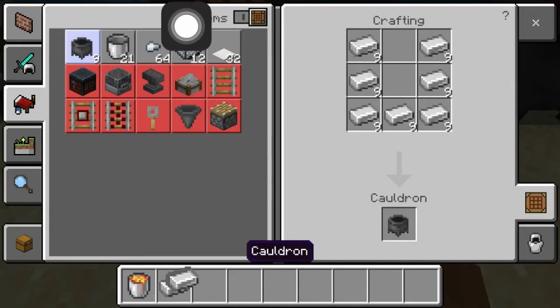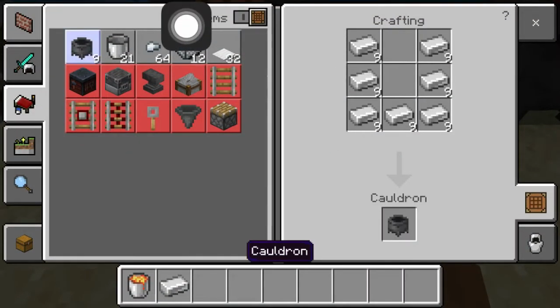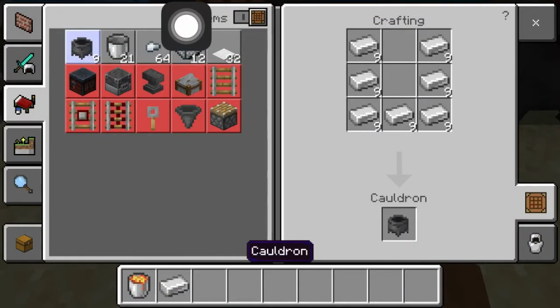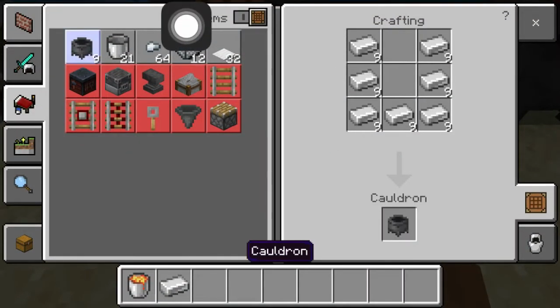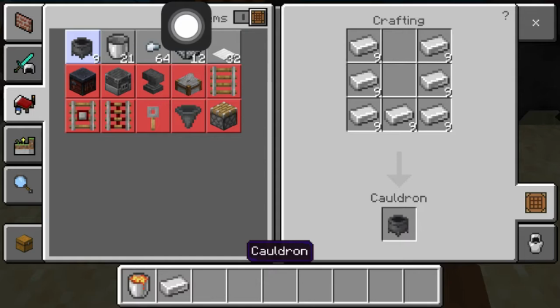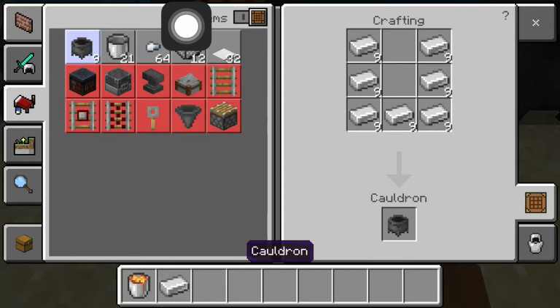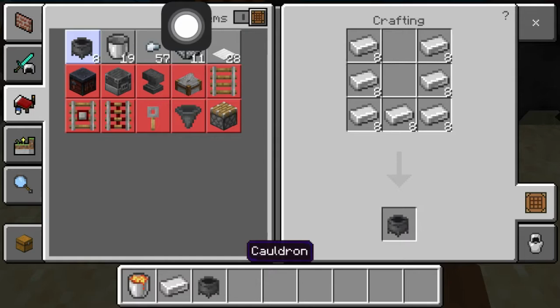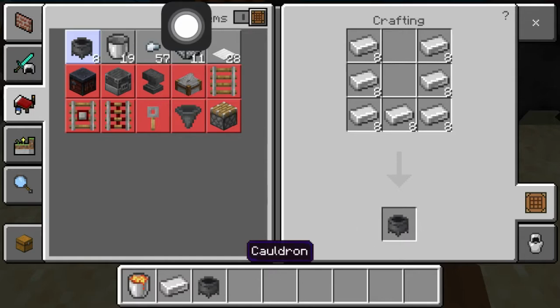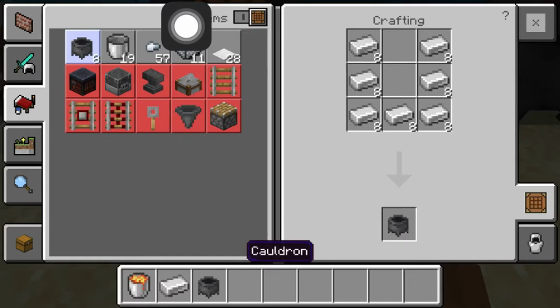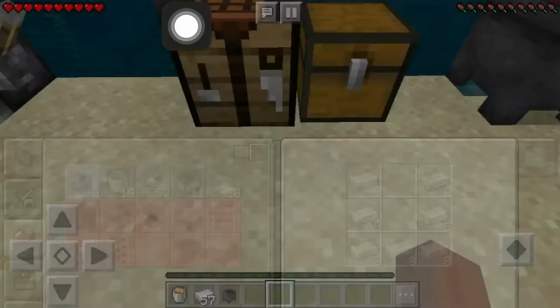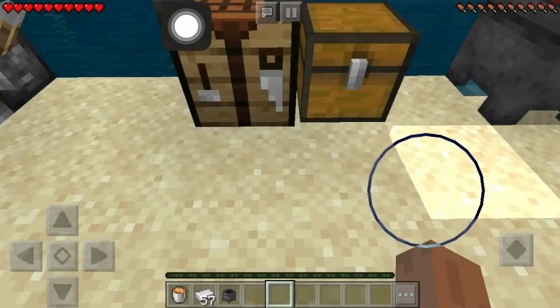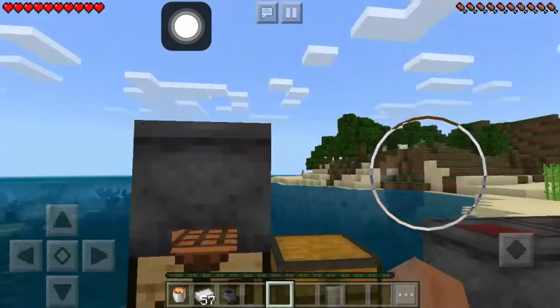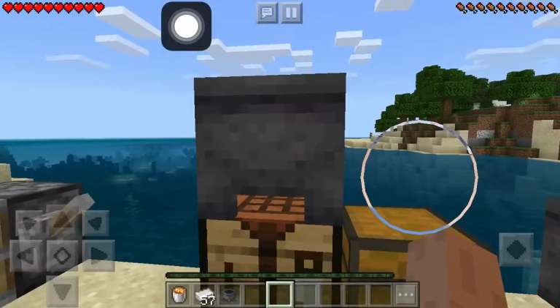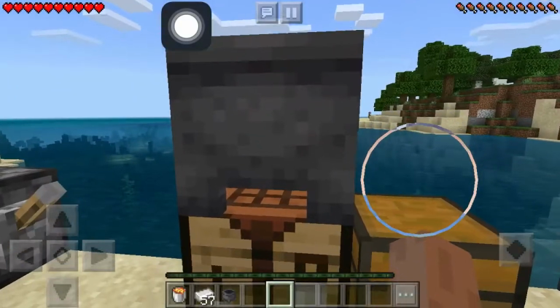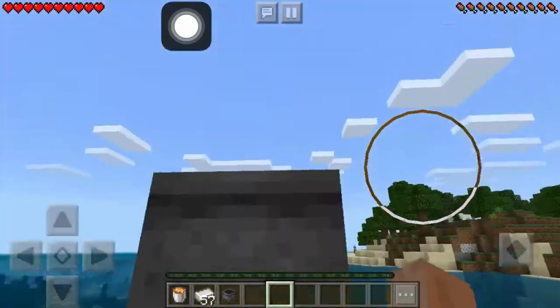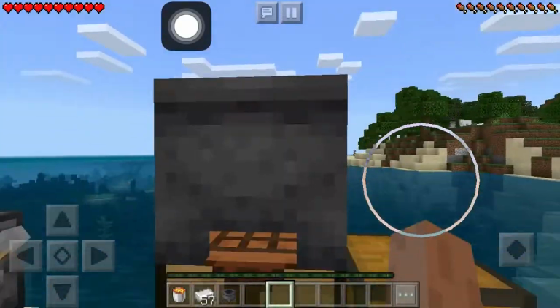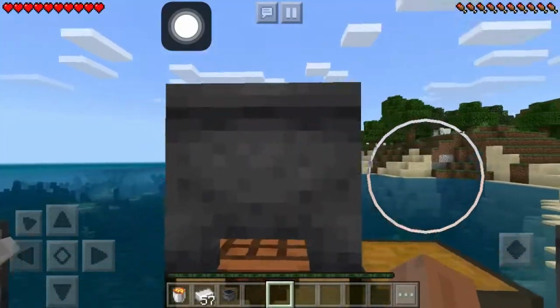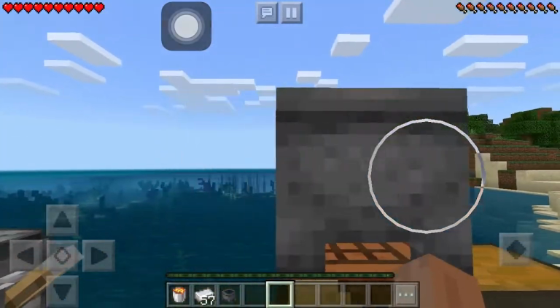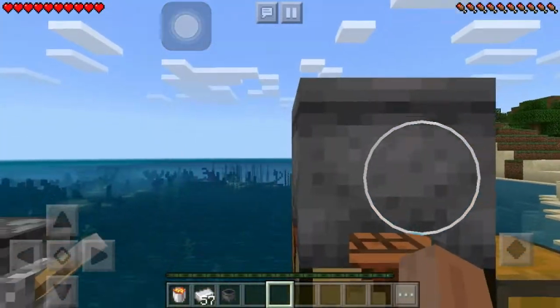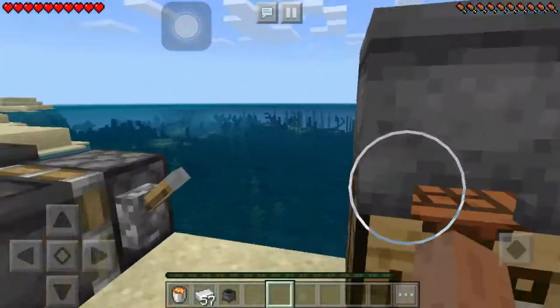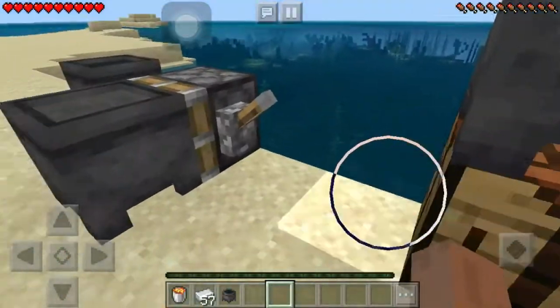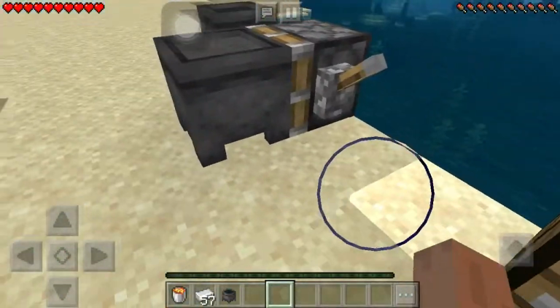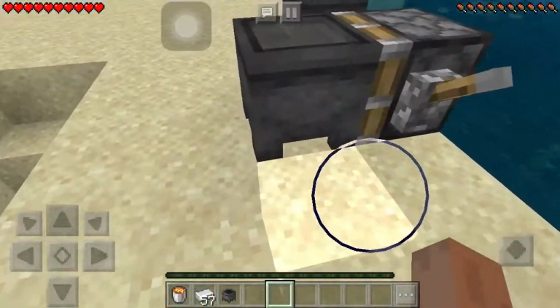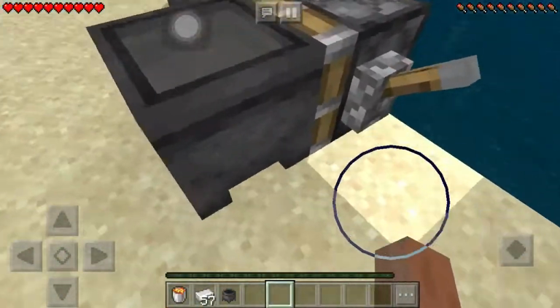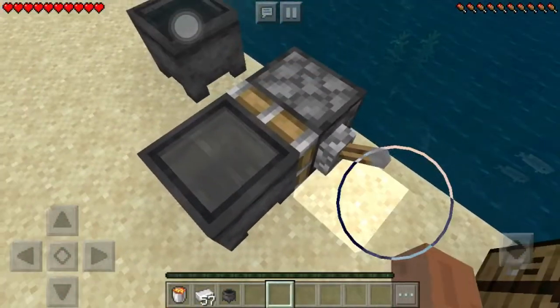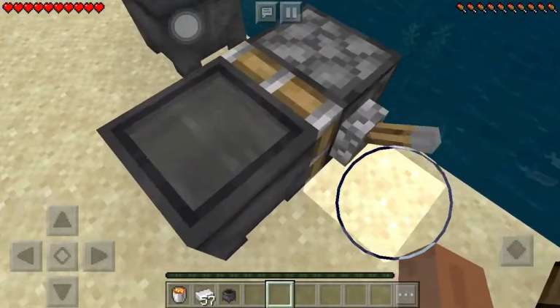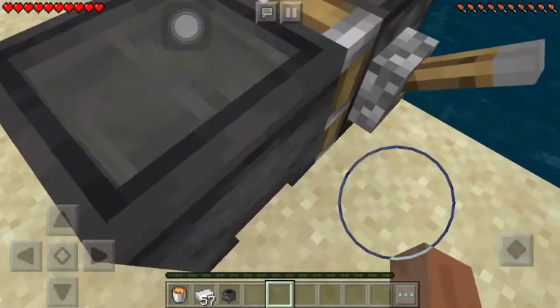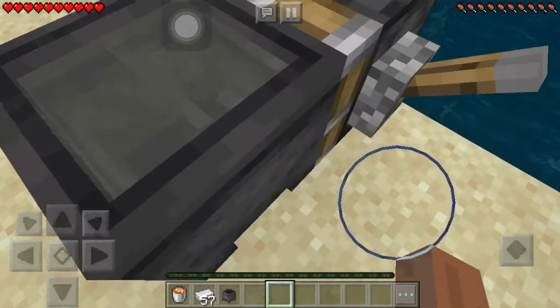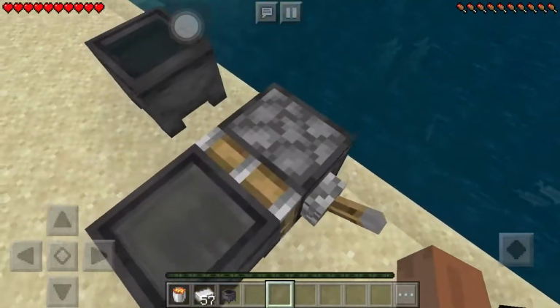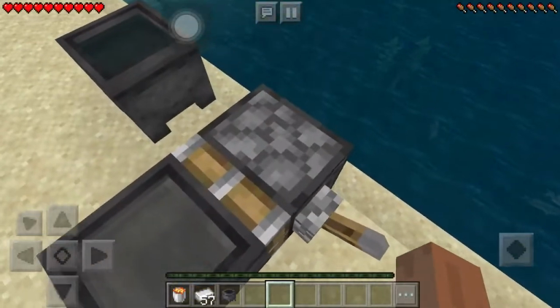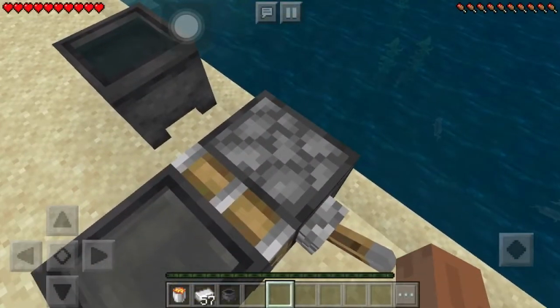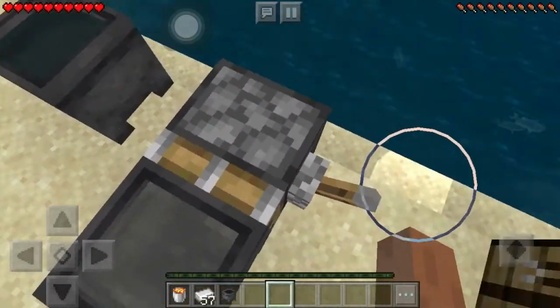It can be crafted by having seven iron in a U-shape, as seen right there, and it makes one cauldron.